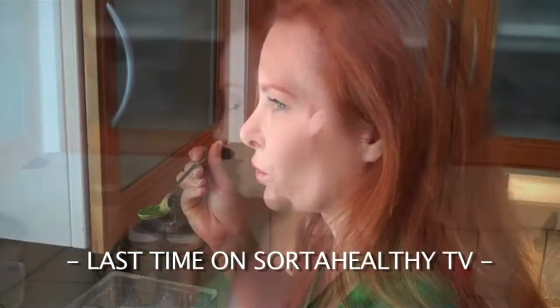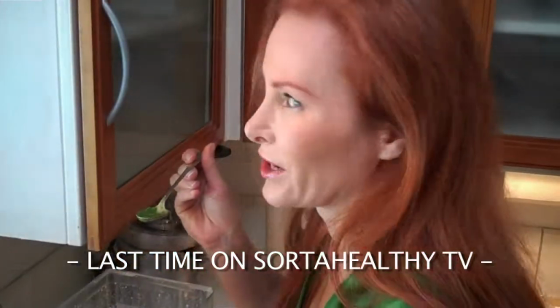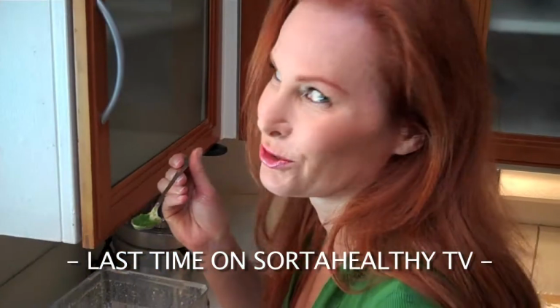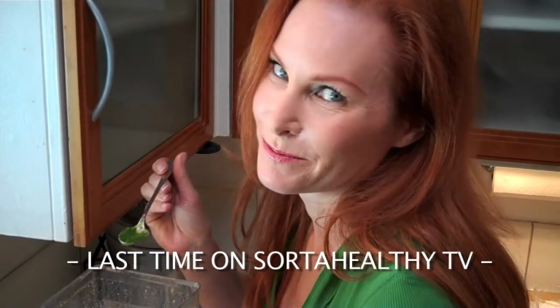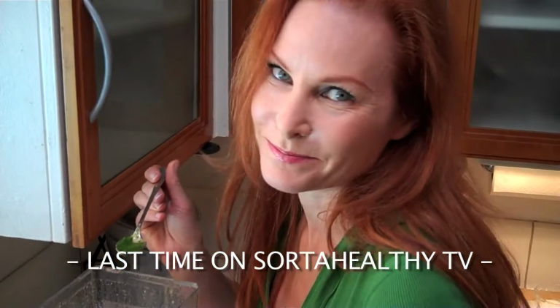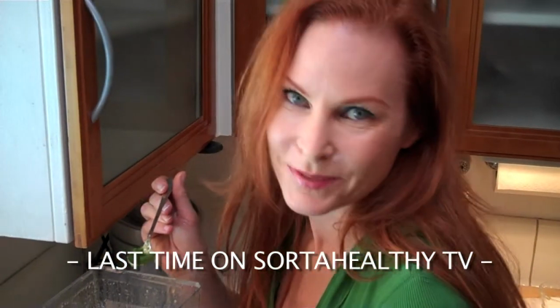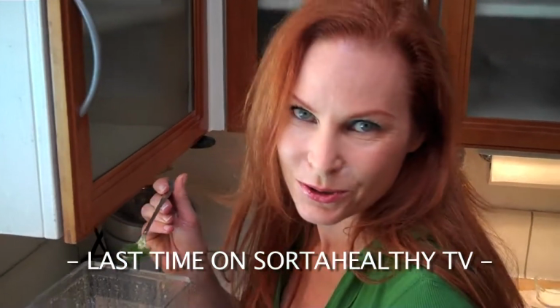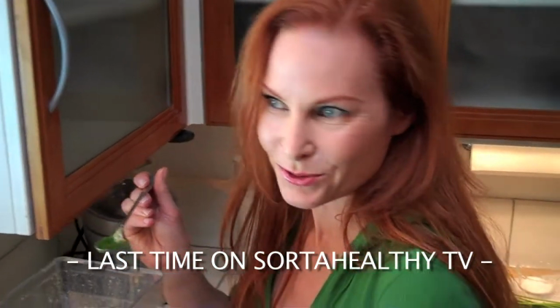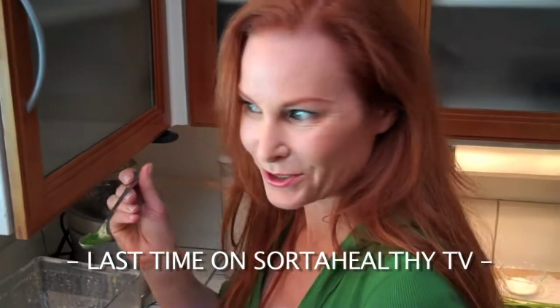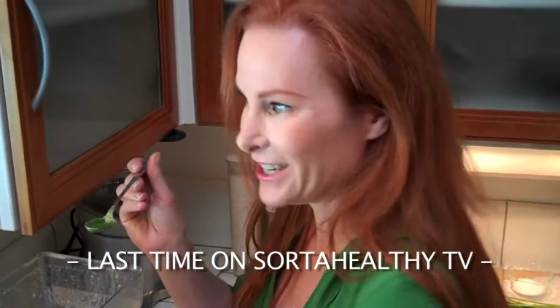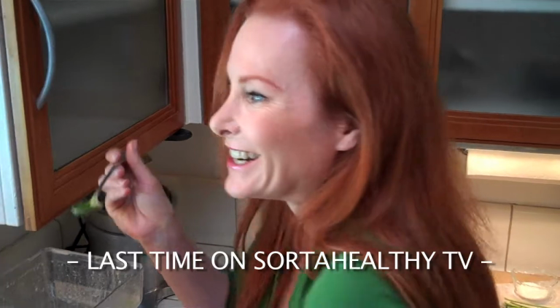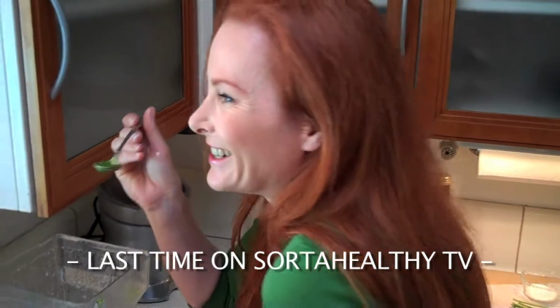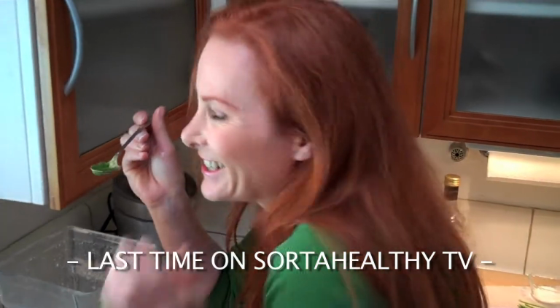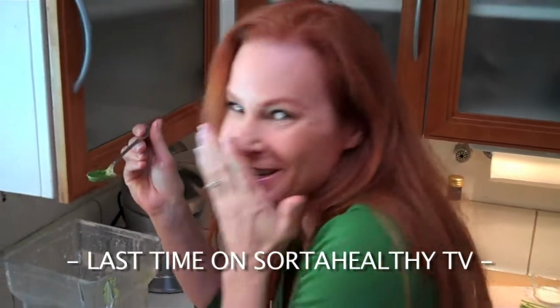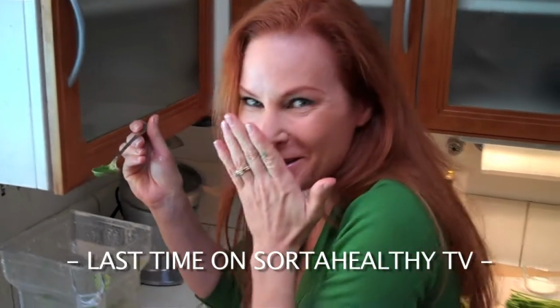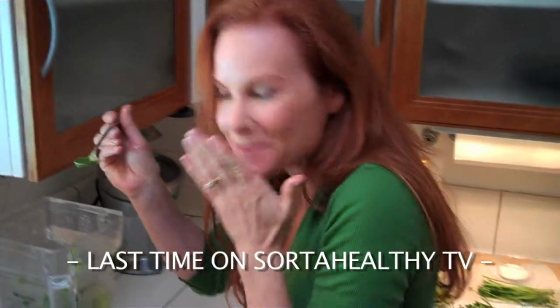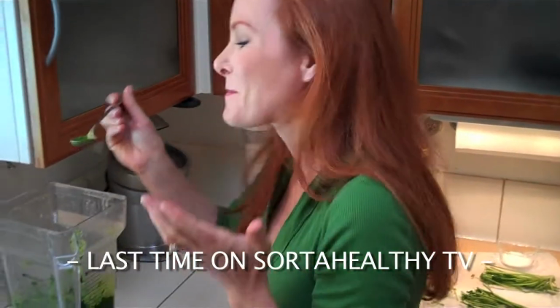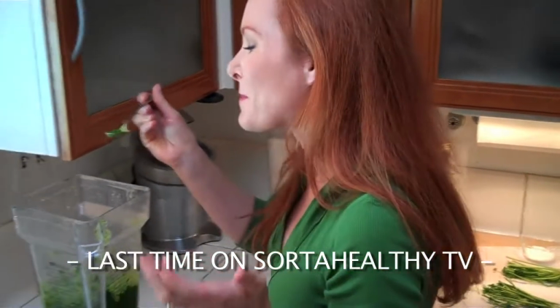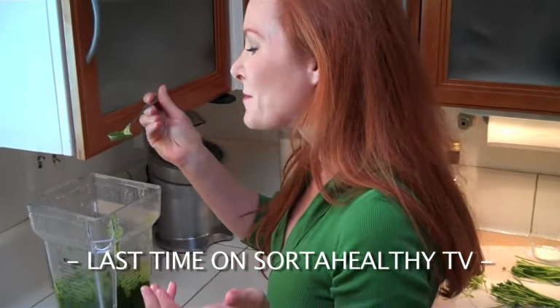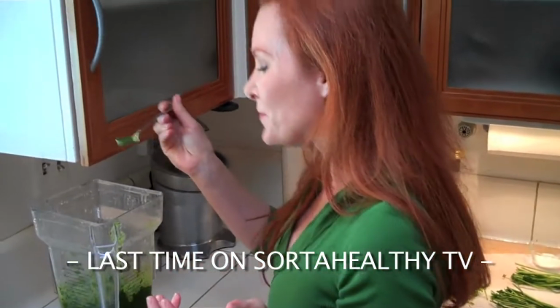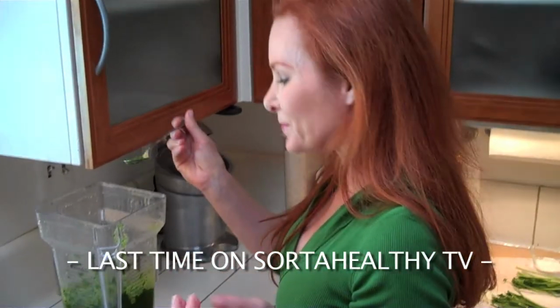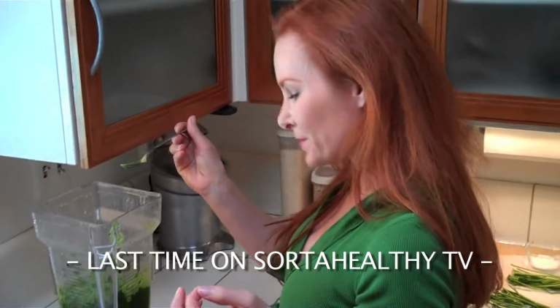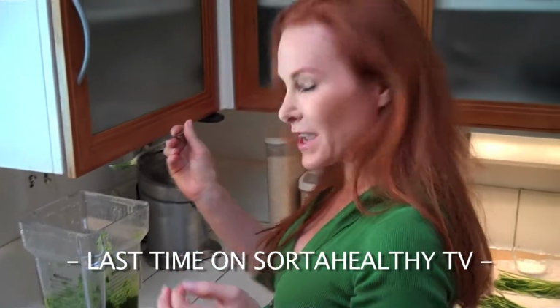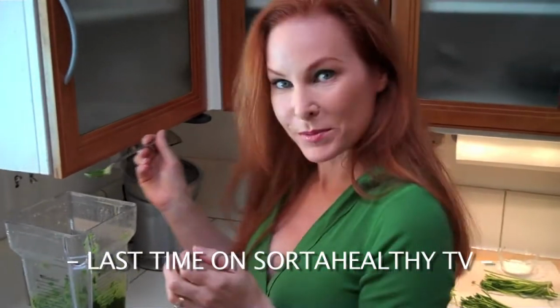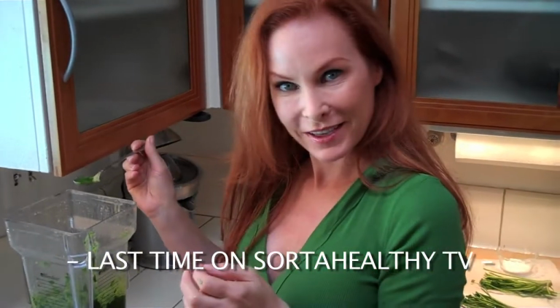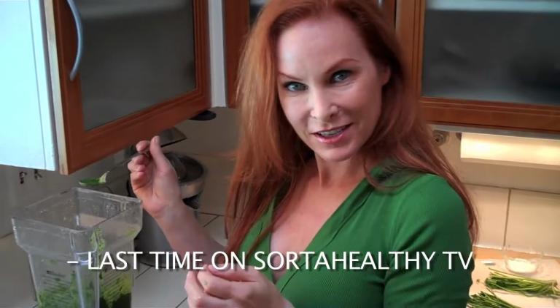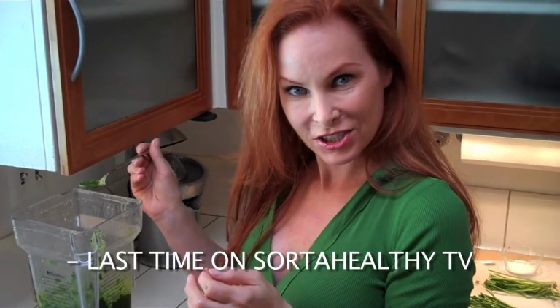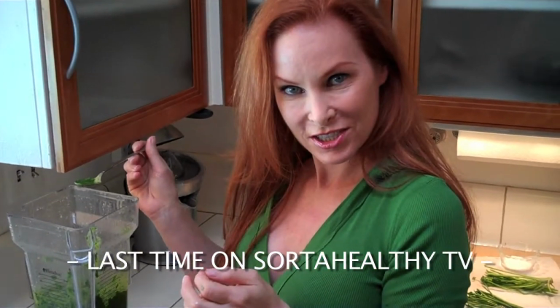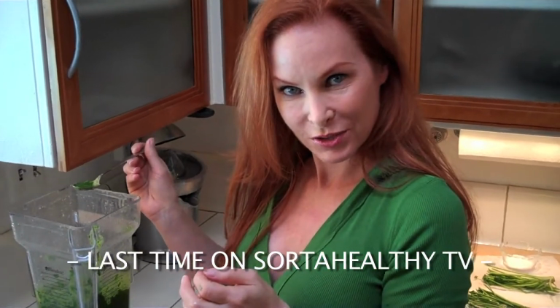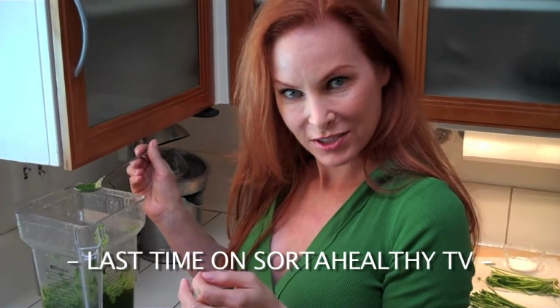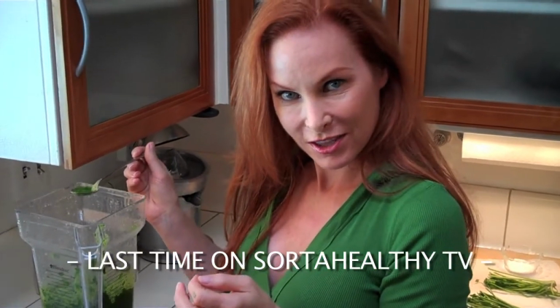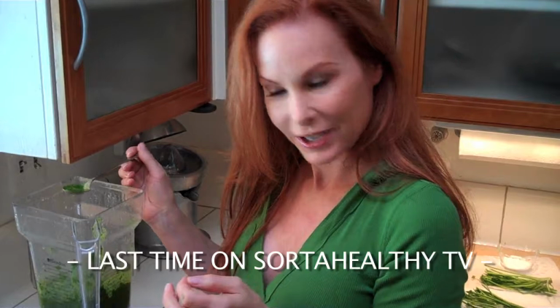Oh, that's good. Oh, that's really good. I'm going to be making a nice chicken salad with this, I think, later.